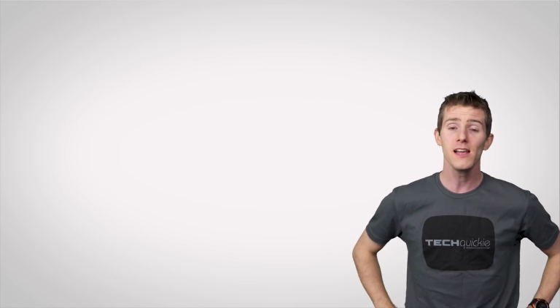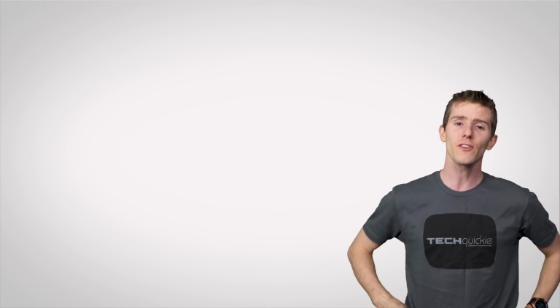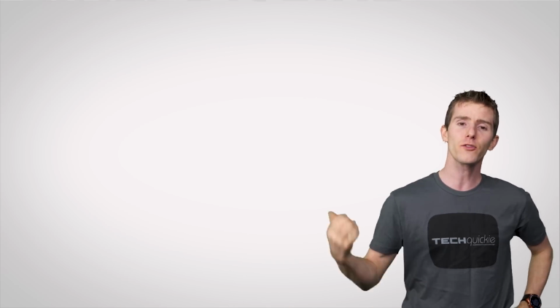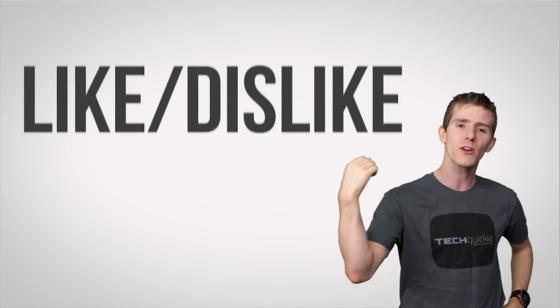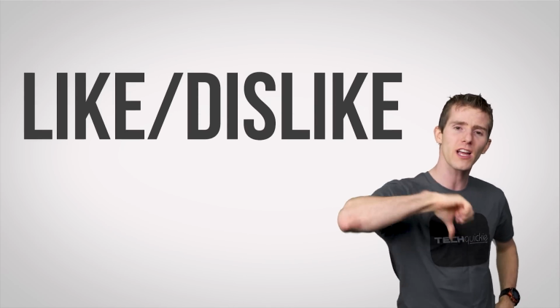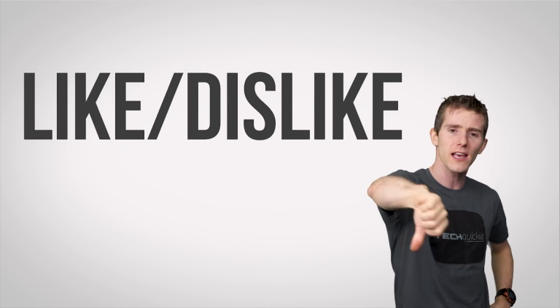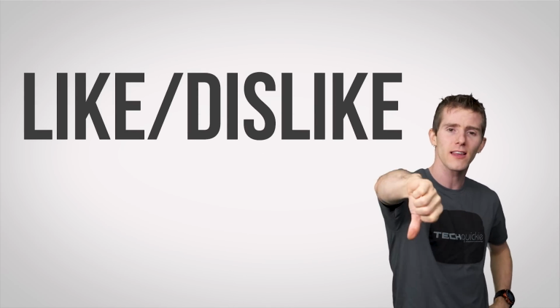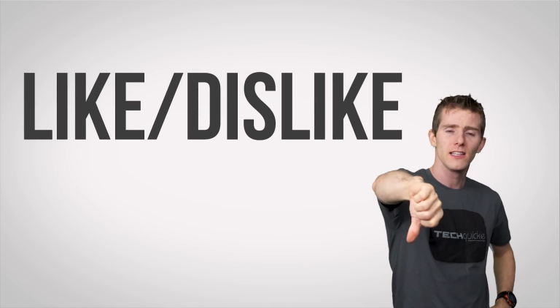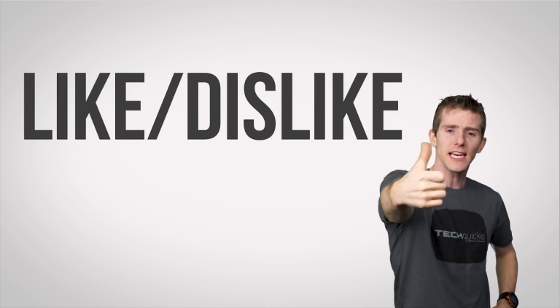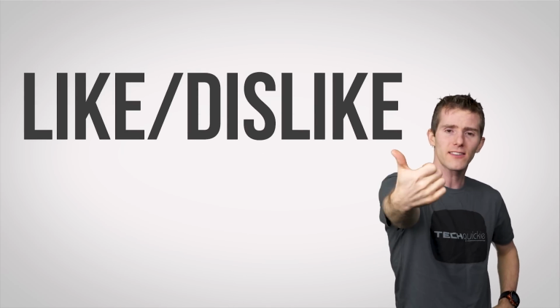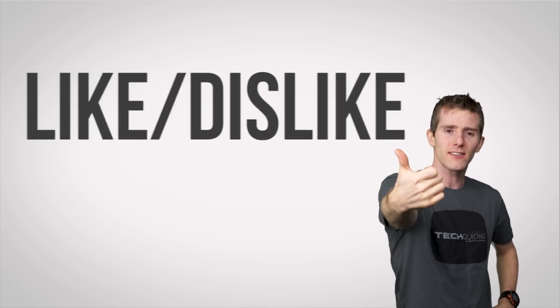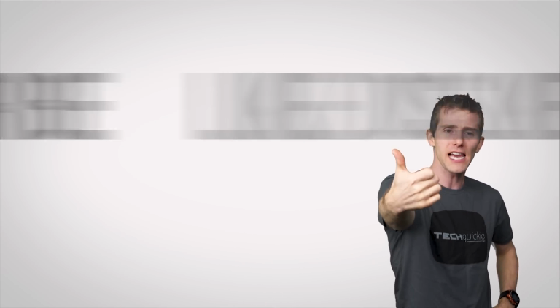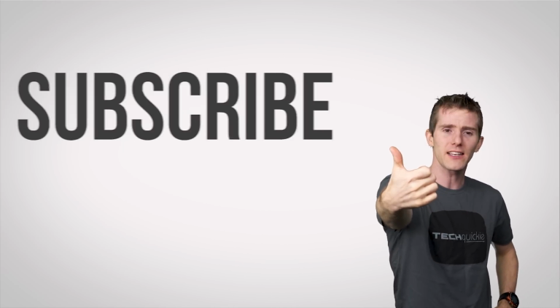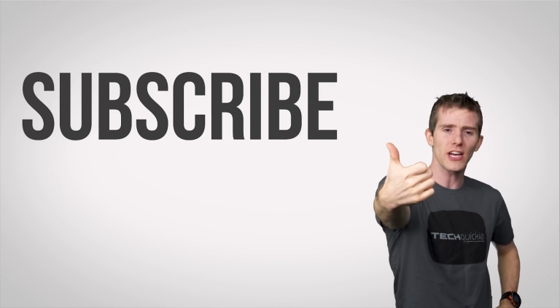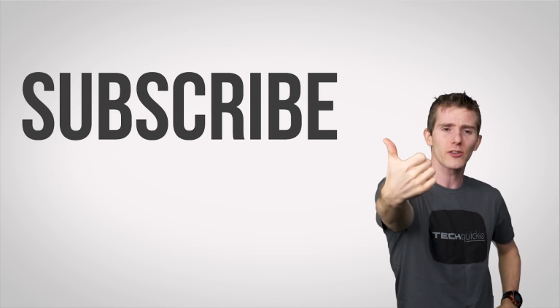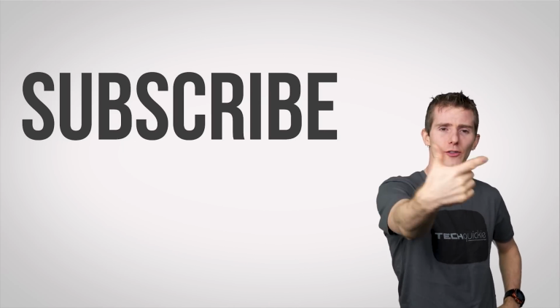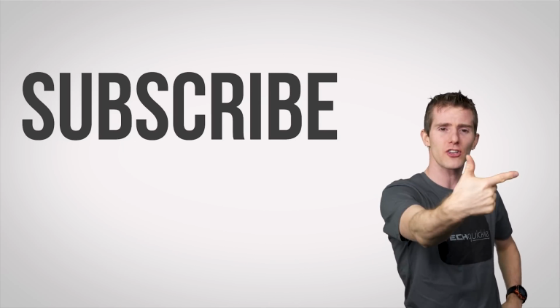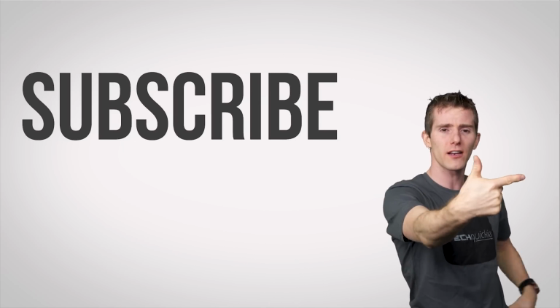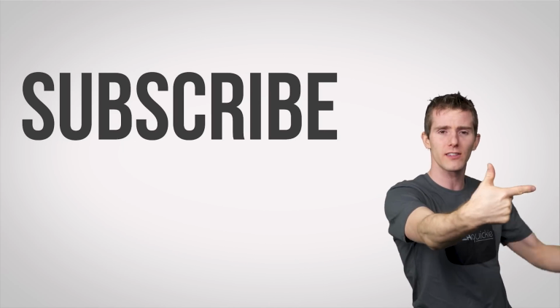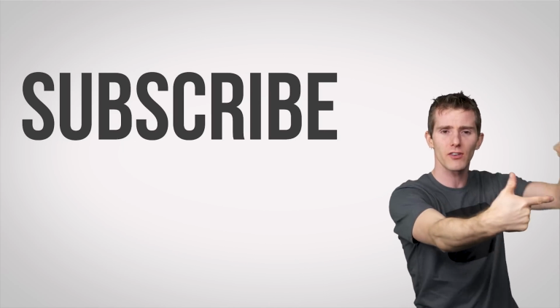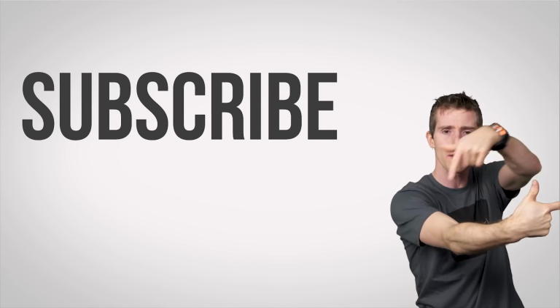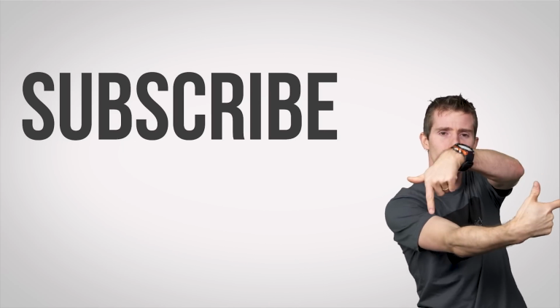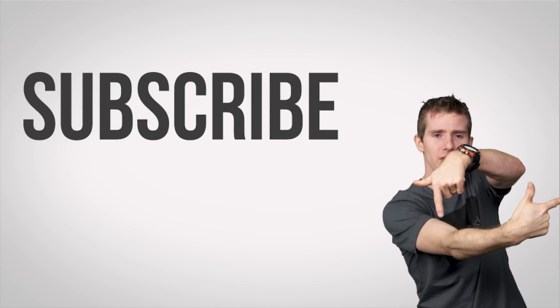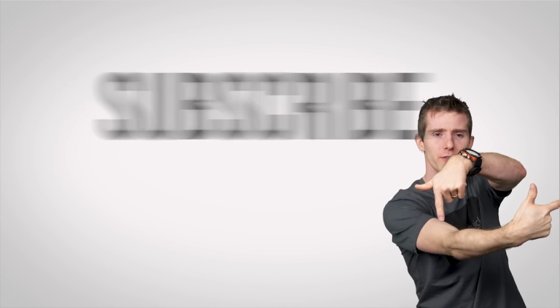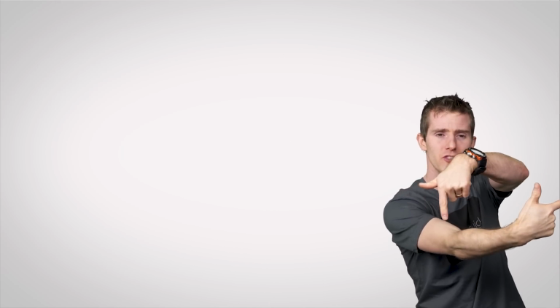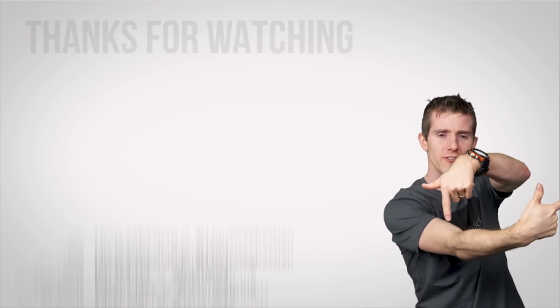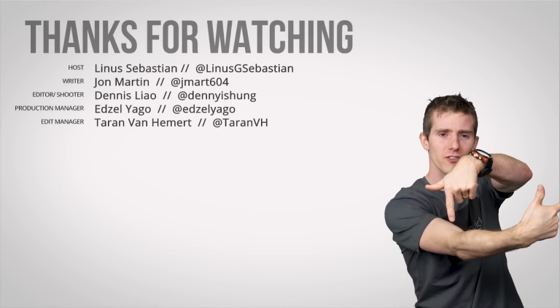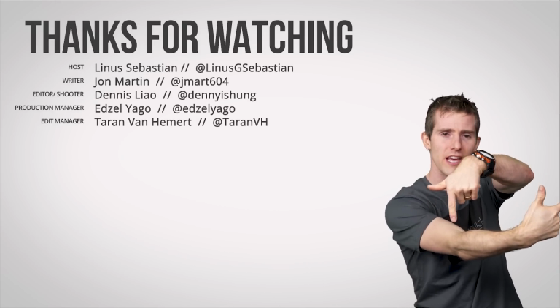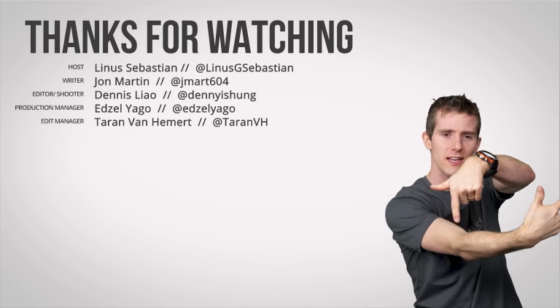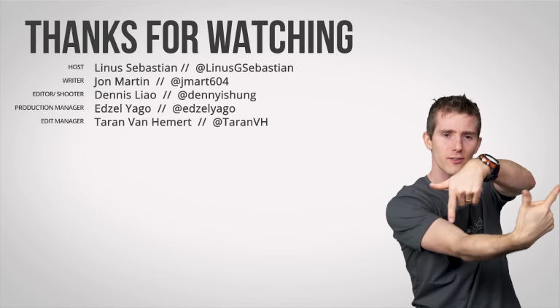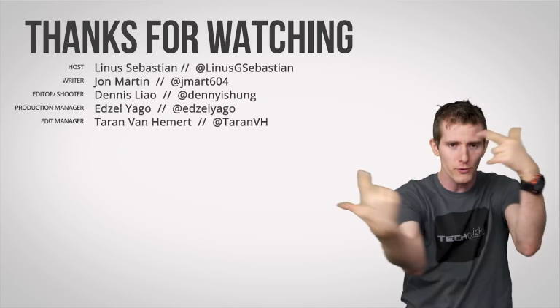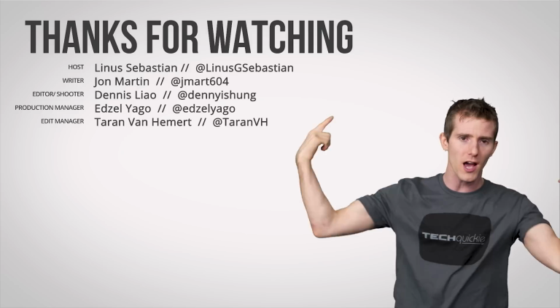So, thanks for watching, guys. Like, dislike, check out our other channels, leave a comment with video suggestions, and subscribe.